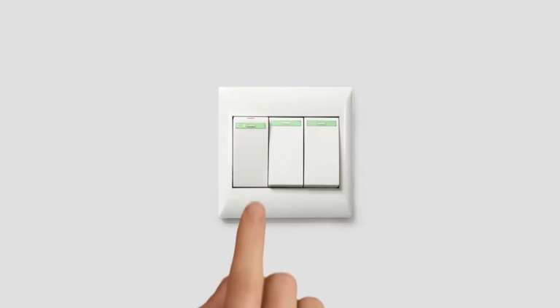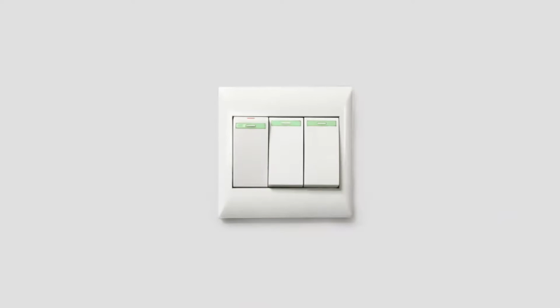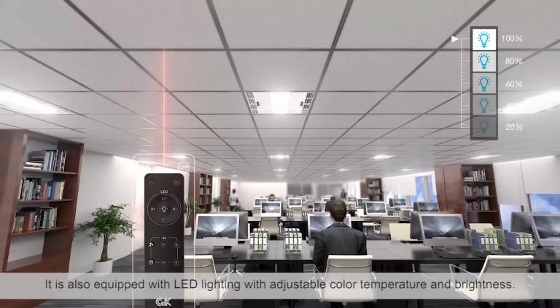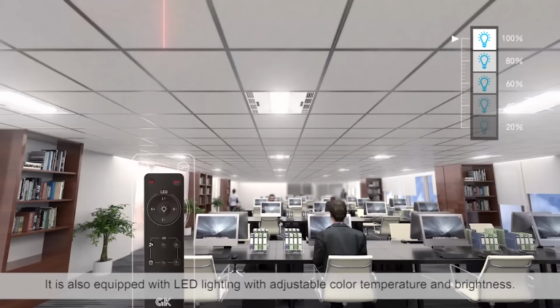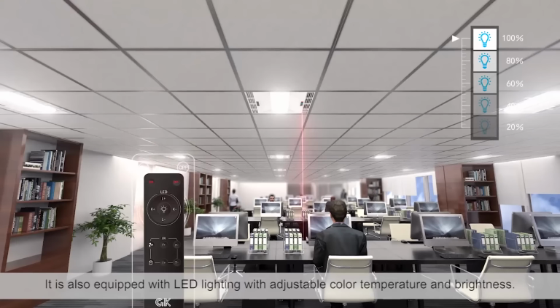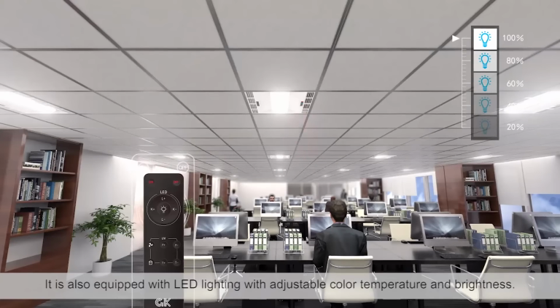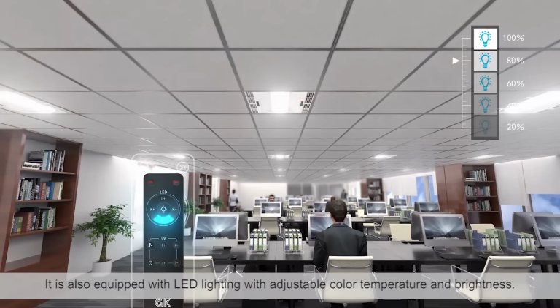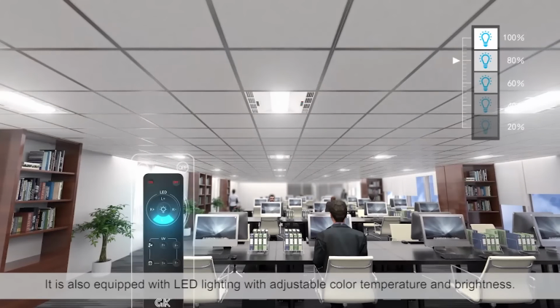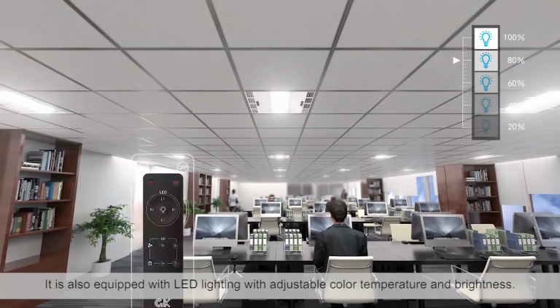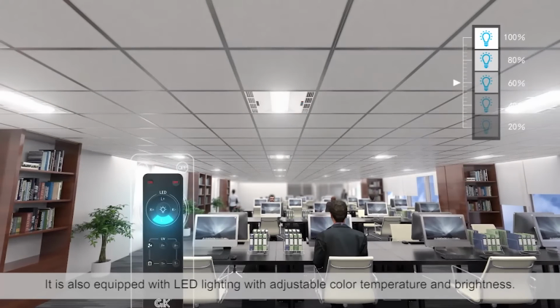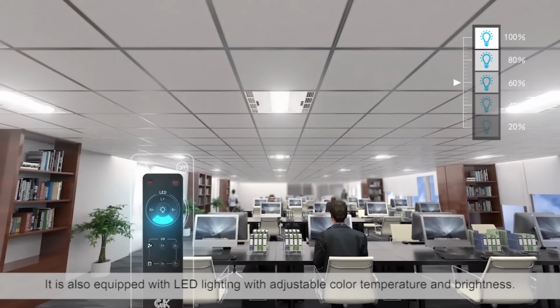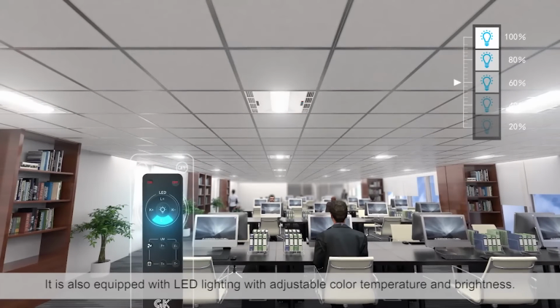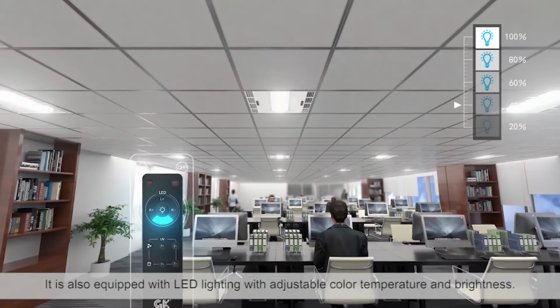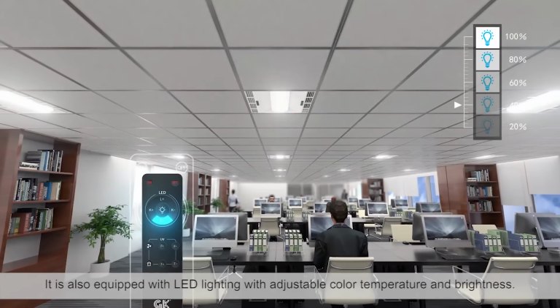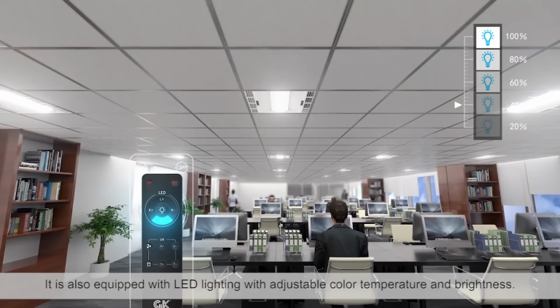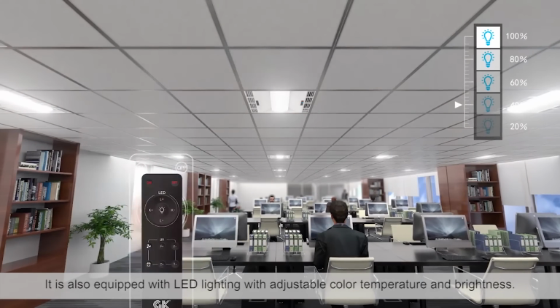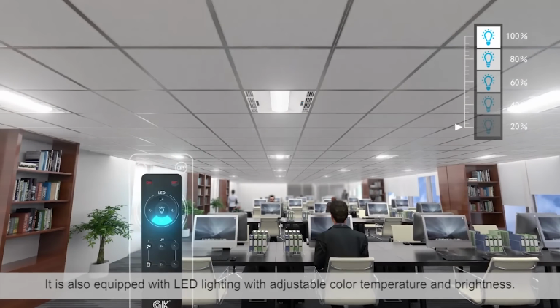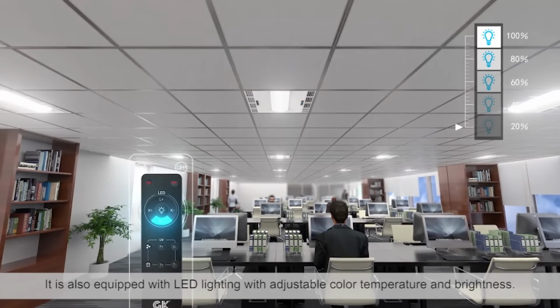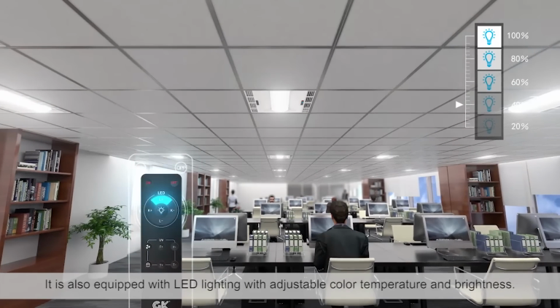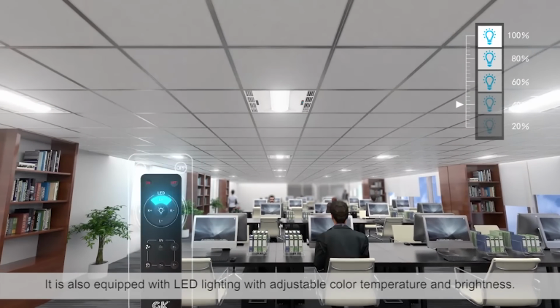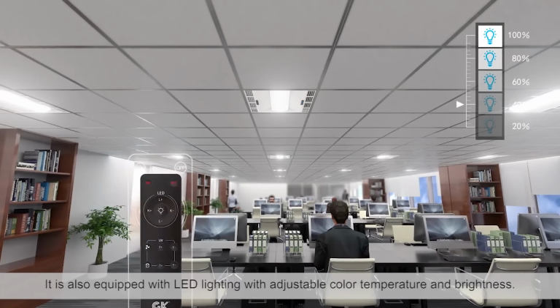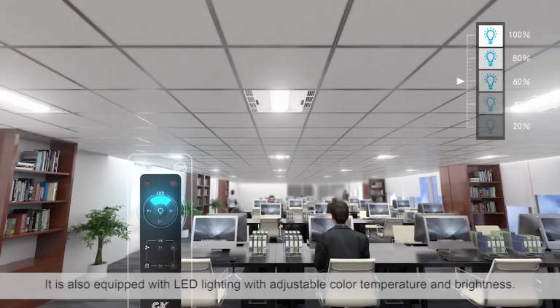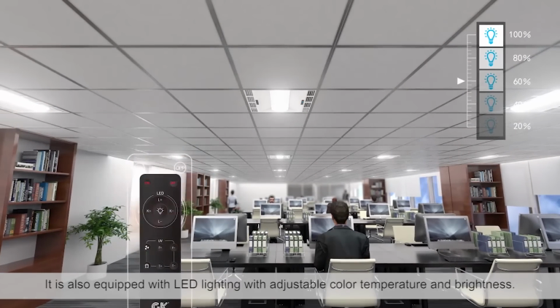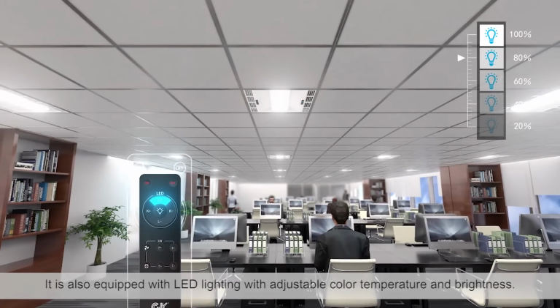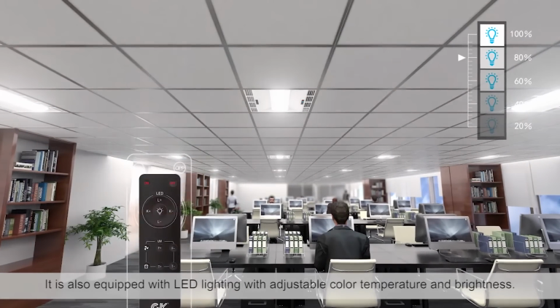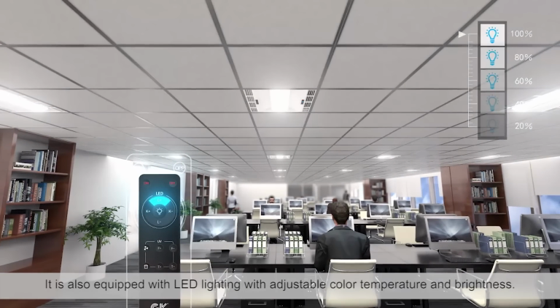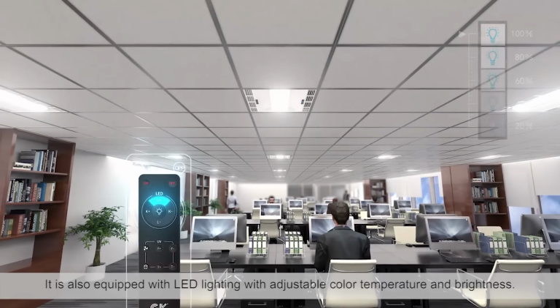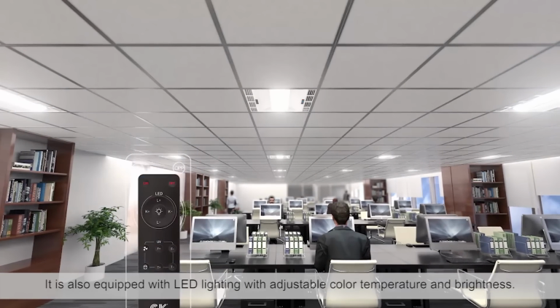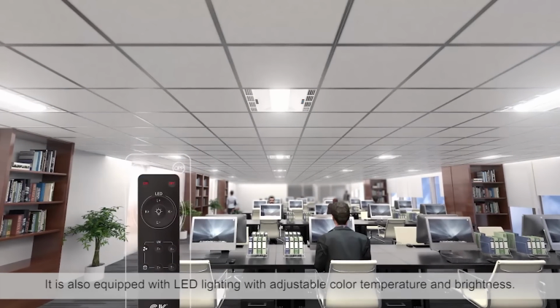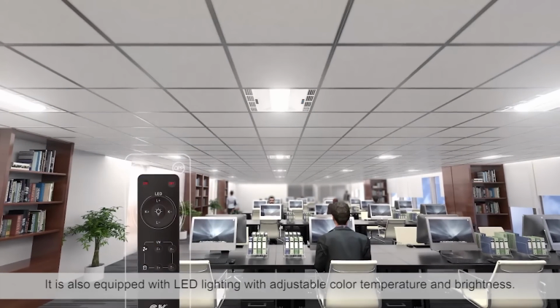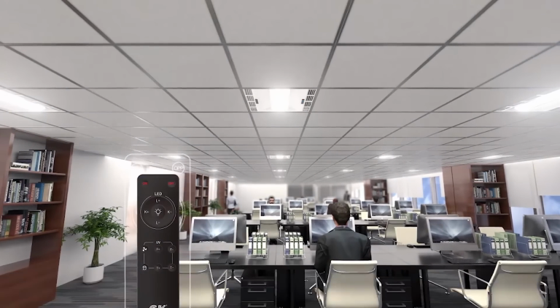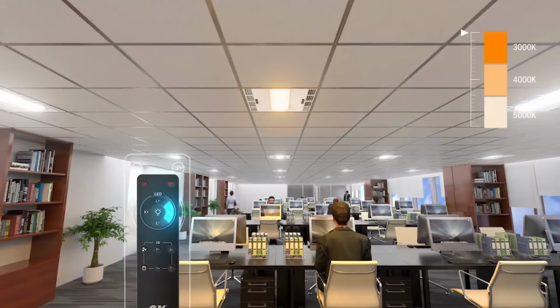It is also equipped with LED lighting with adjustable color temperature and brightness.